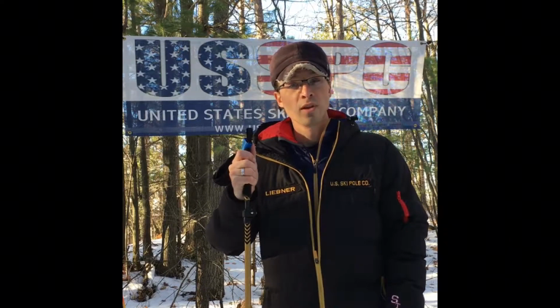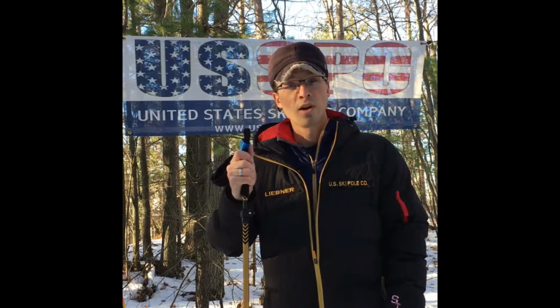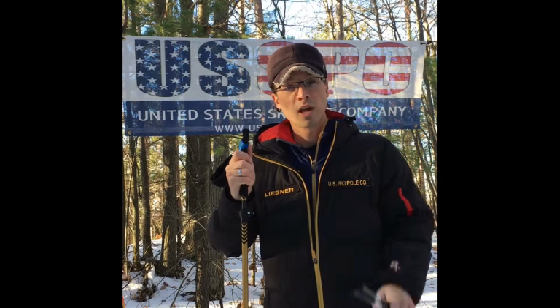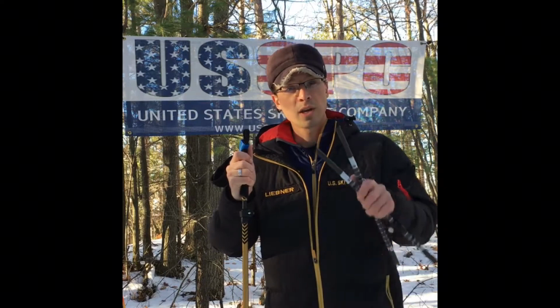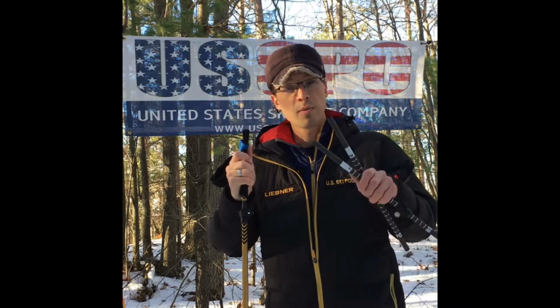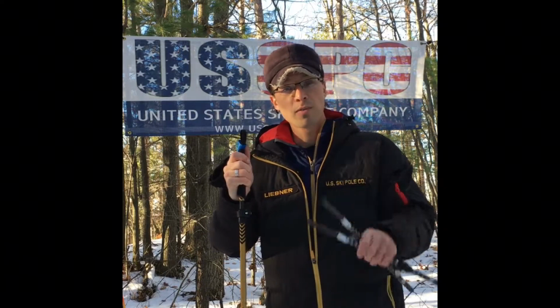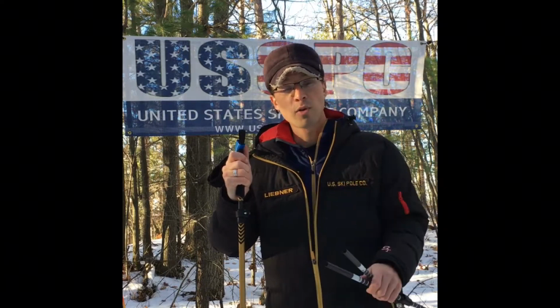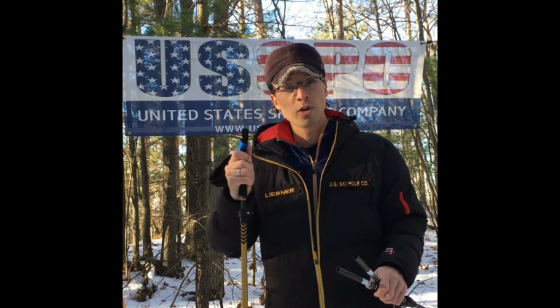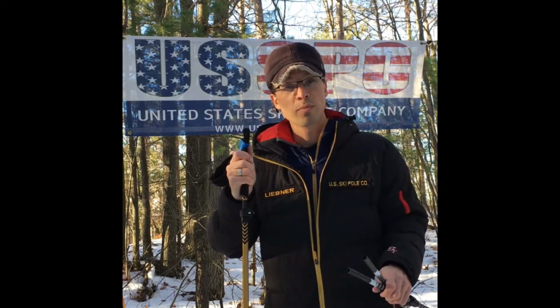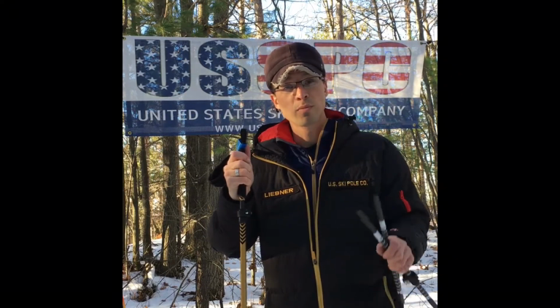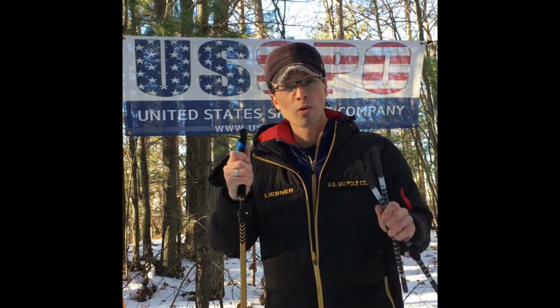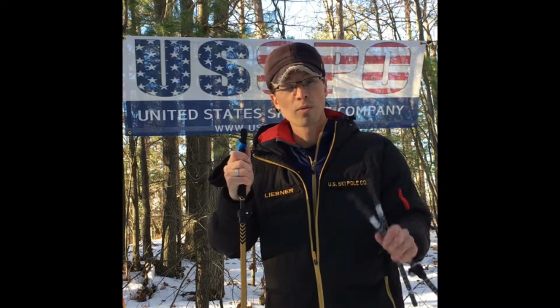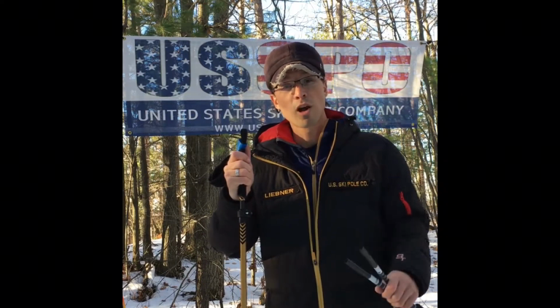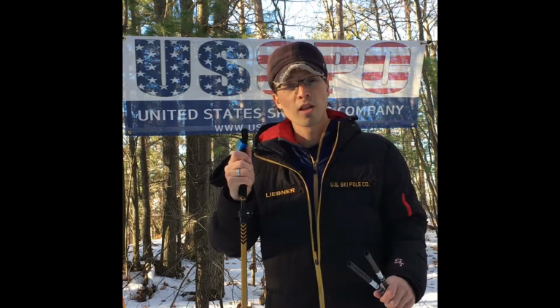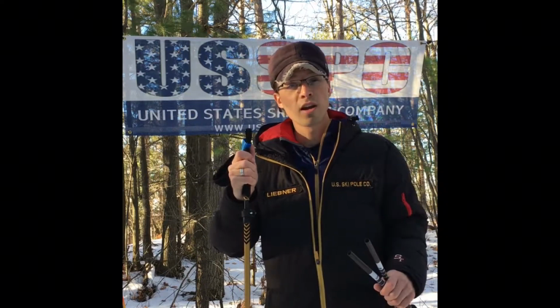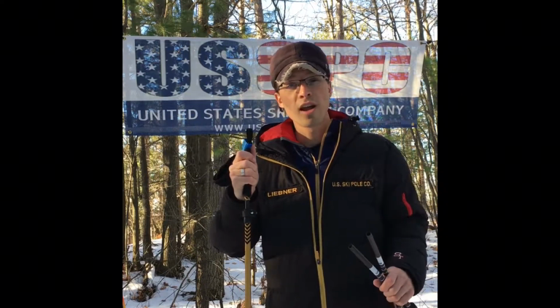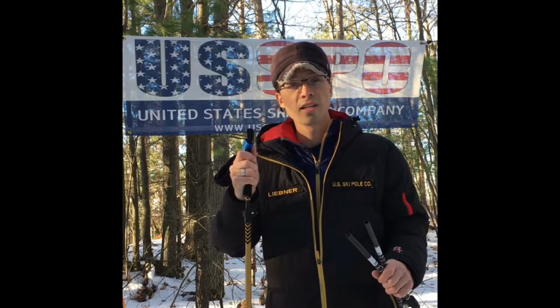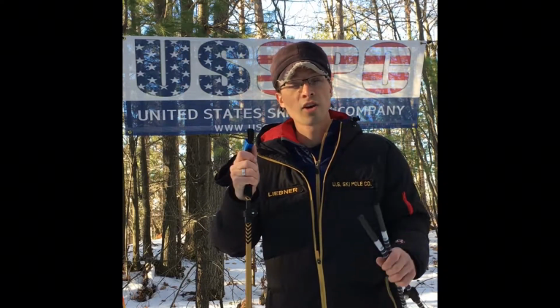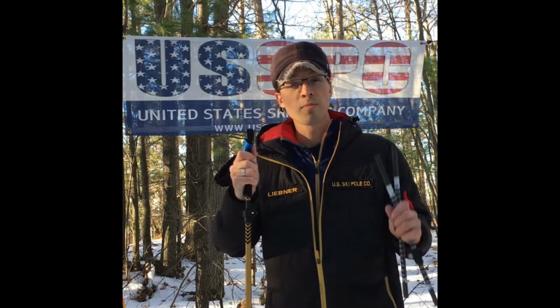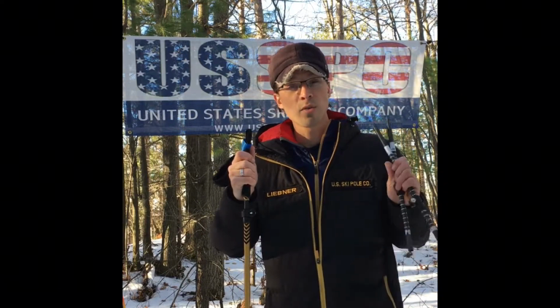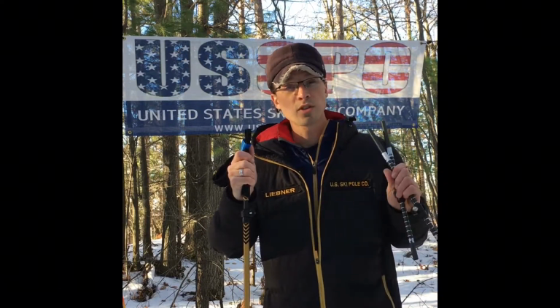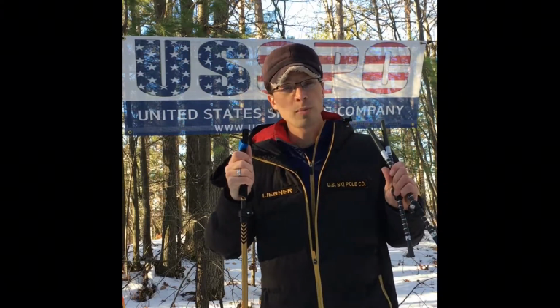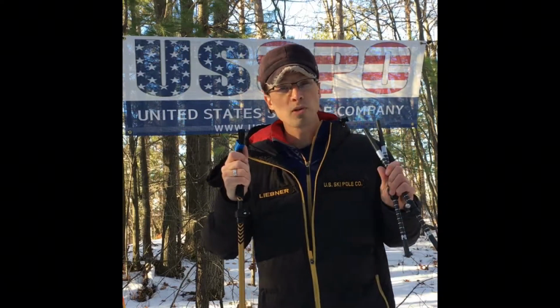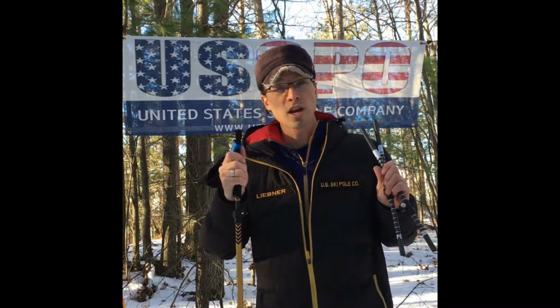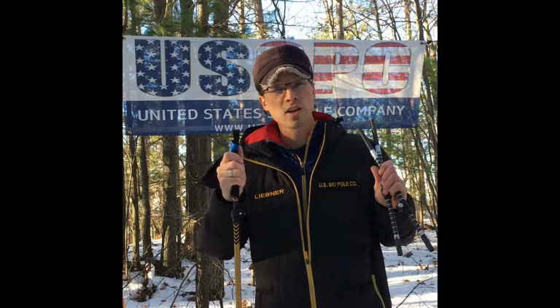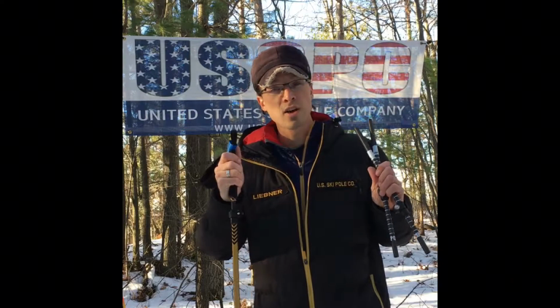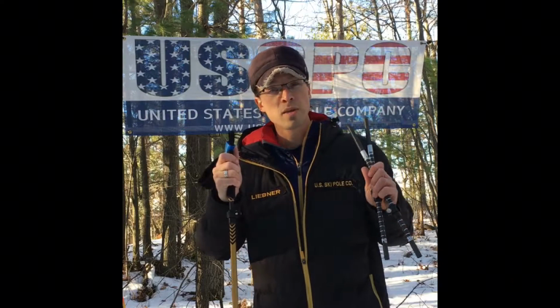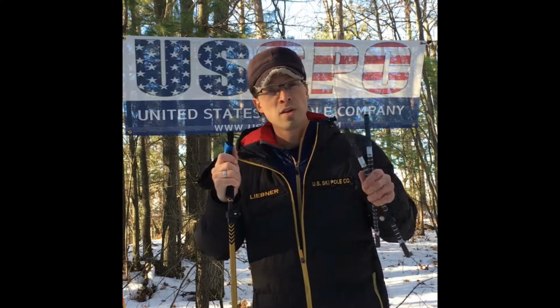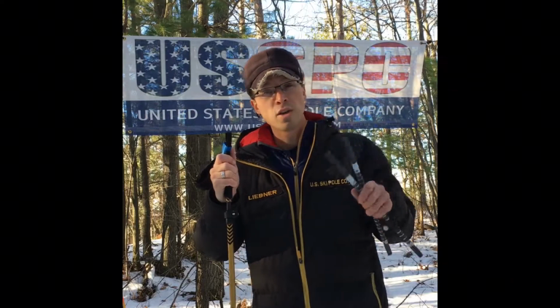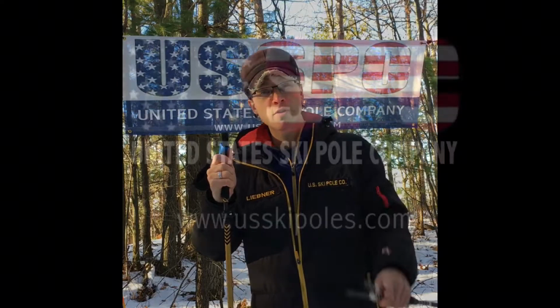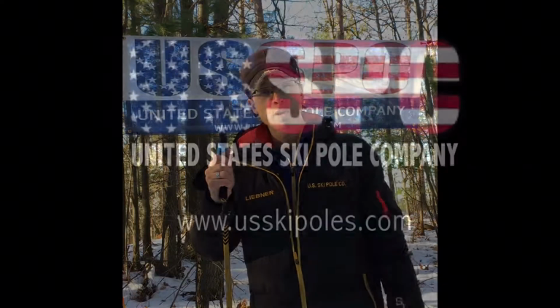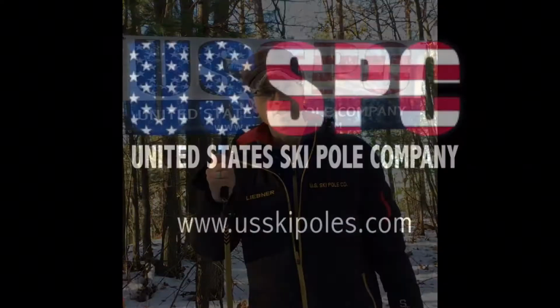I'm glad we could make them for you. Order them online anytime at USSkiPoles.com. Thank you very much.